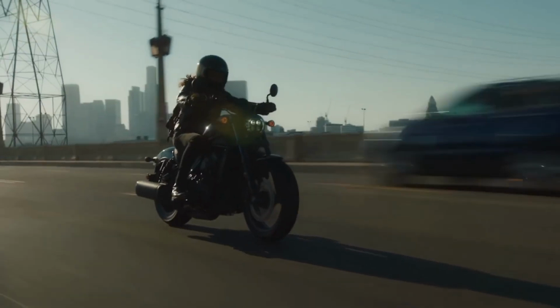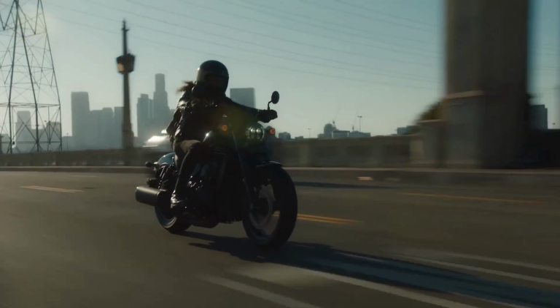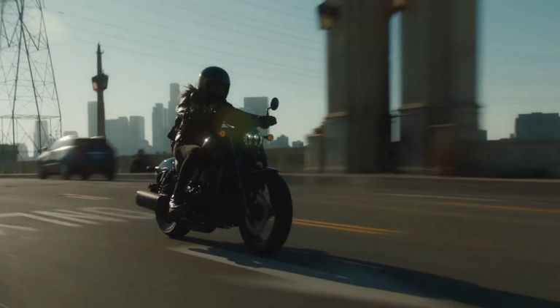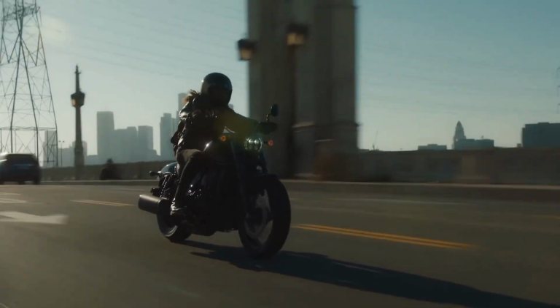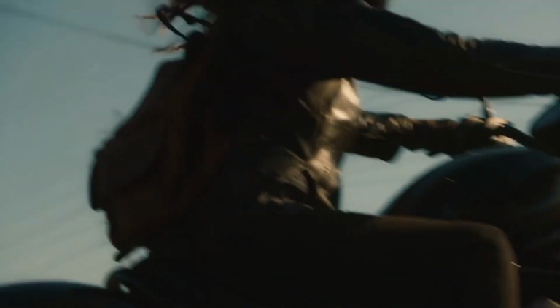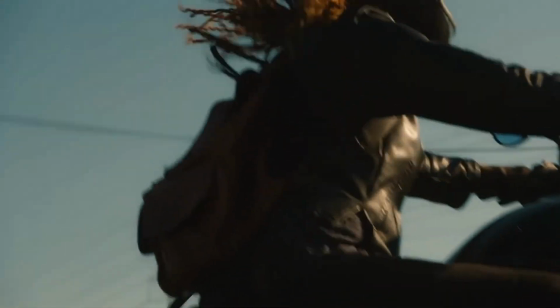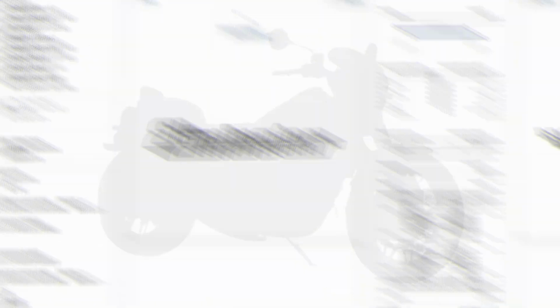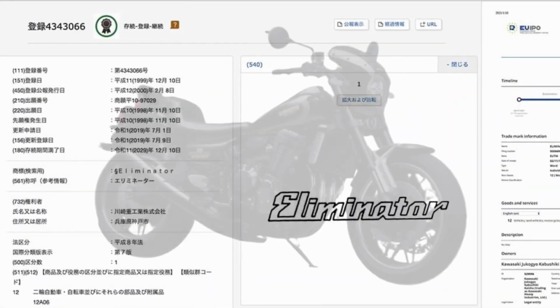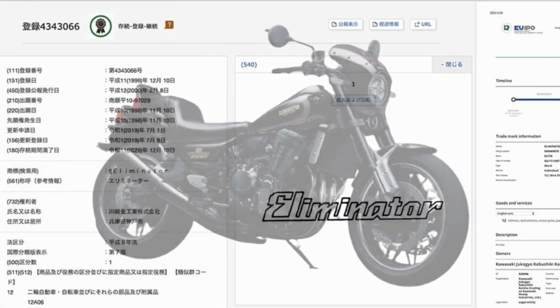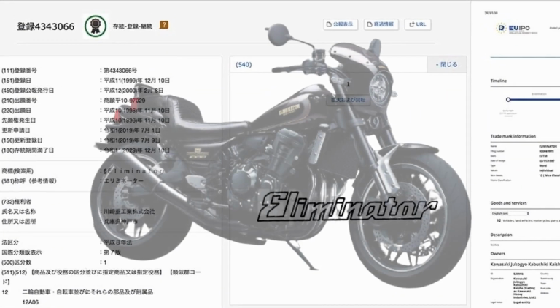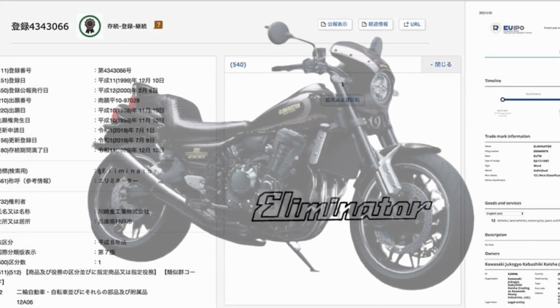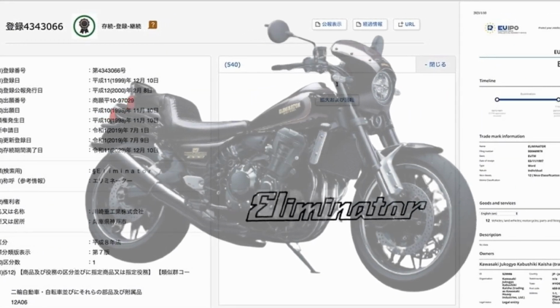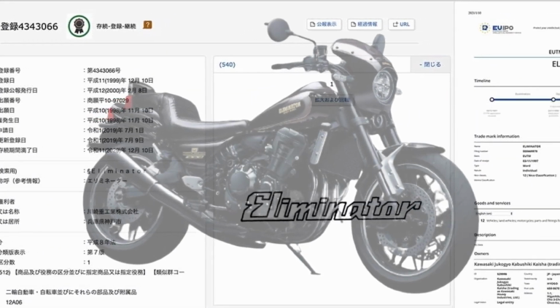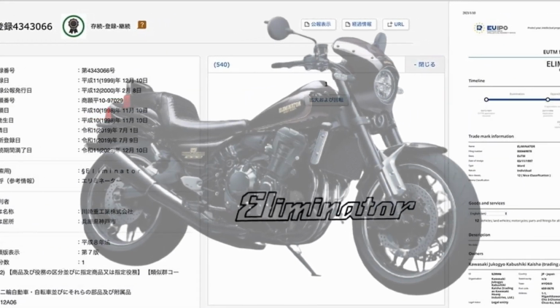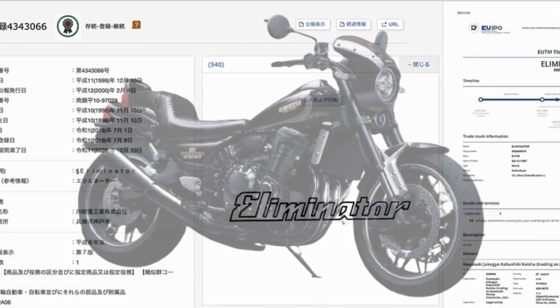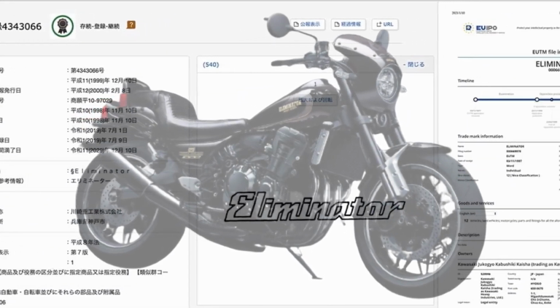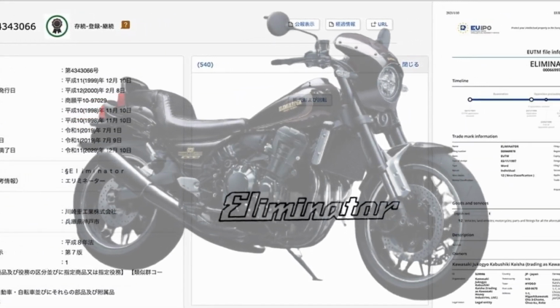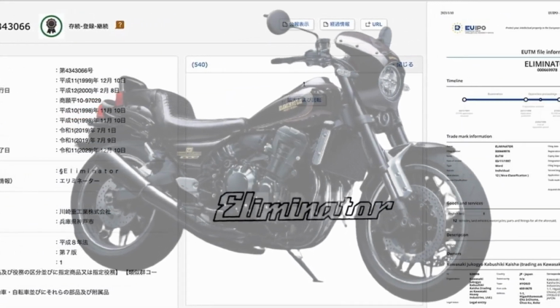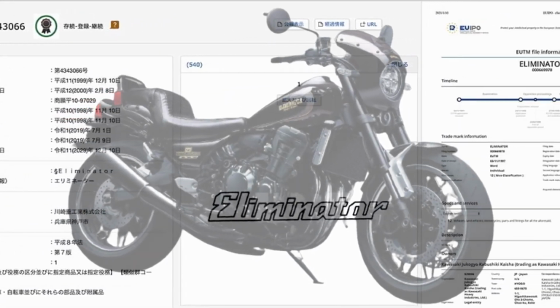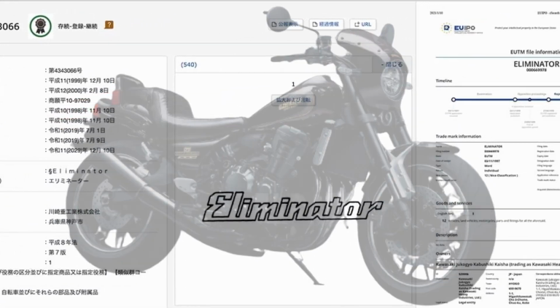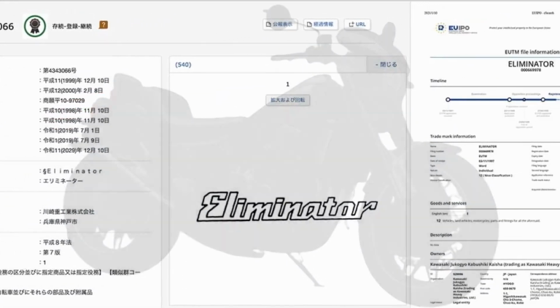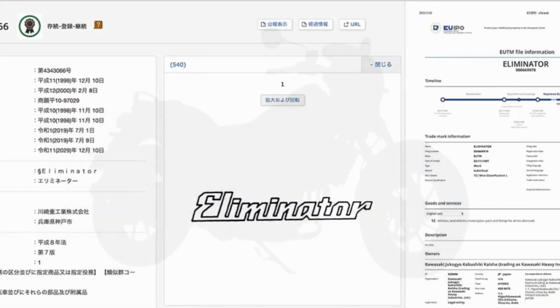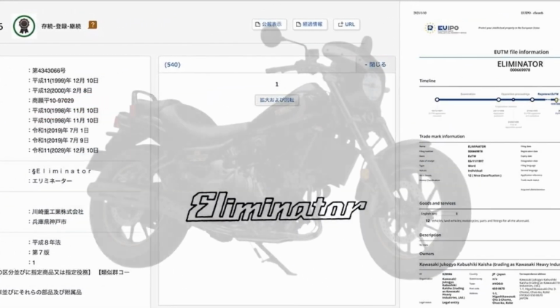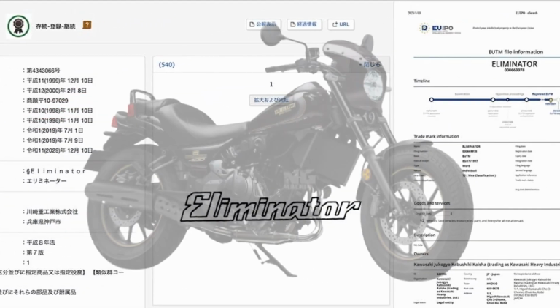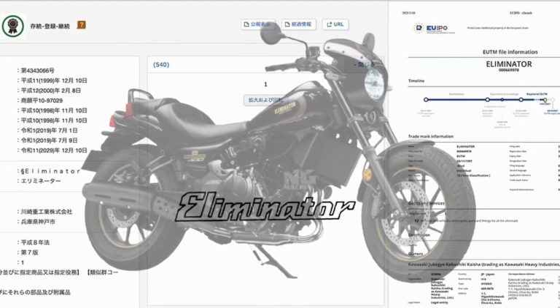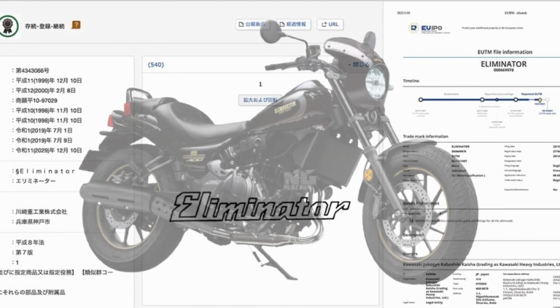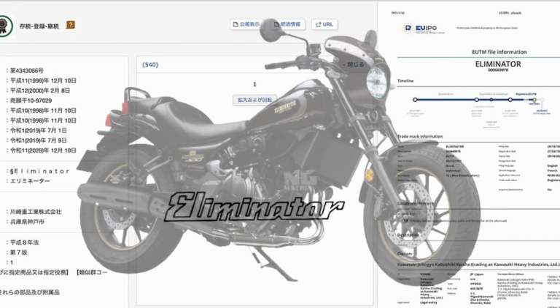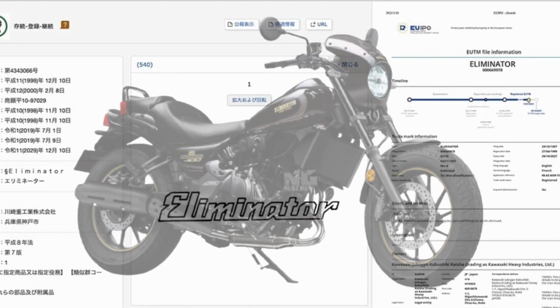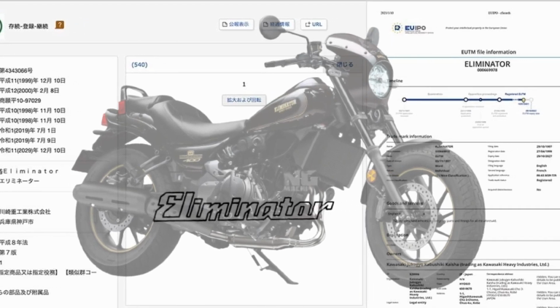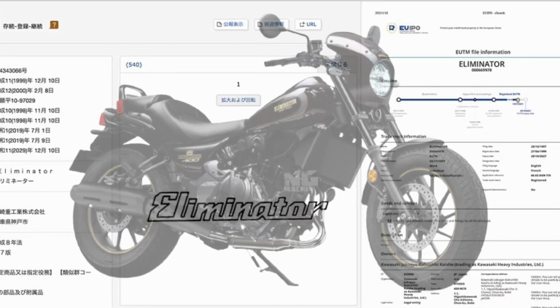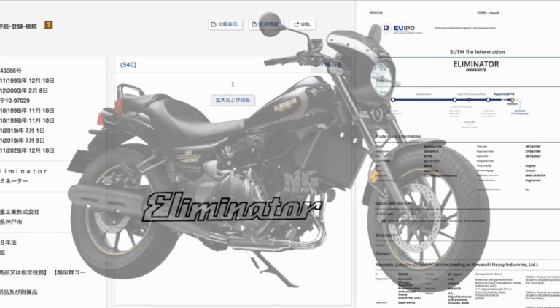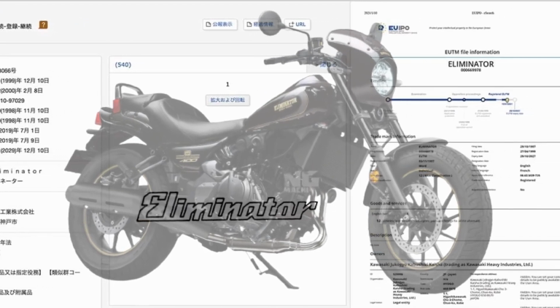For your information, the Eliminator trademark has been confirmed to be extended to 2029 in Japan and 2027 in Europe.